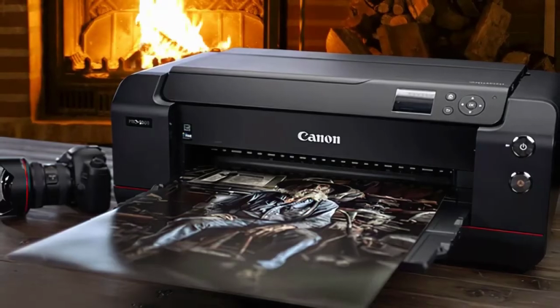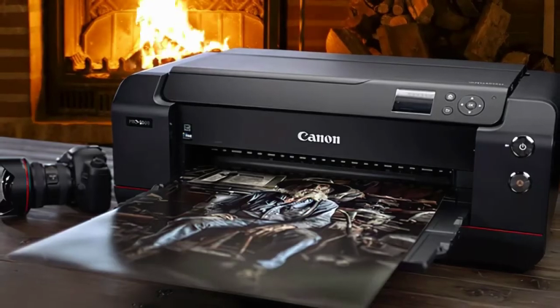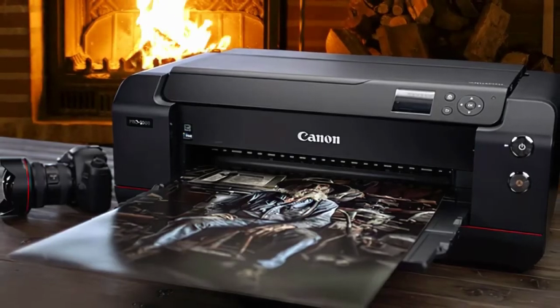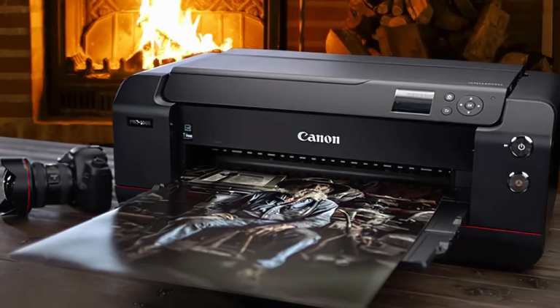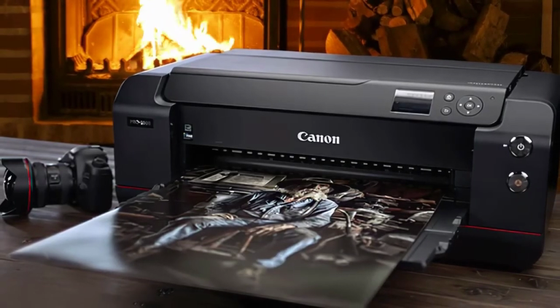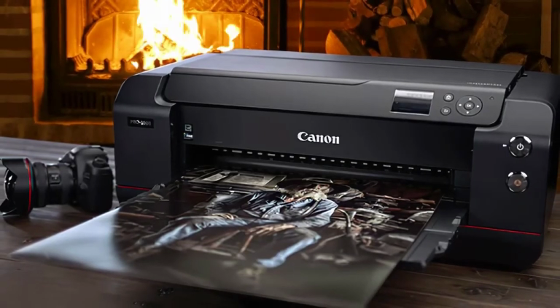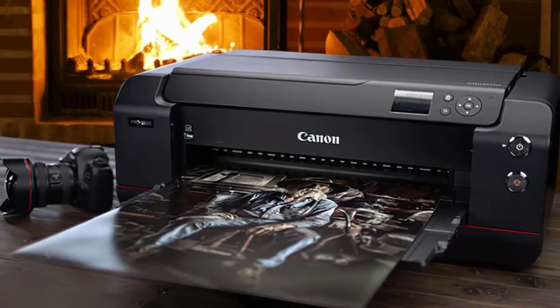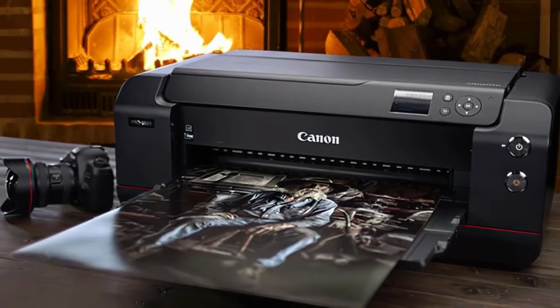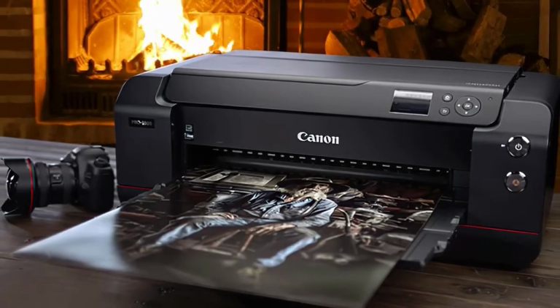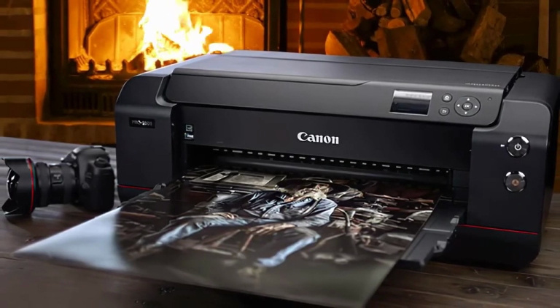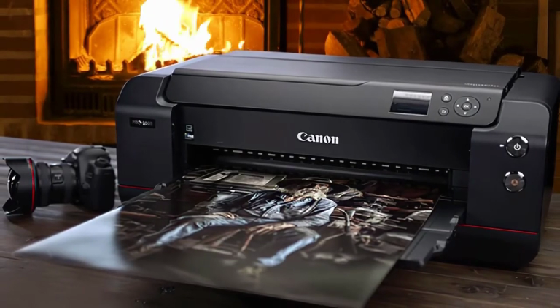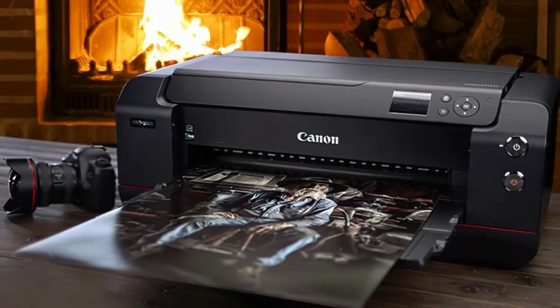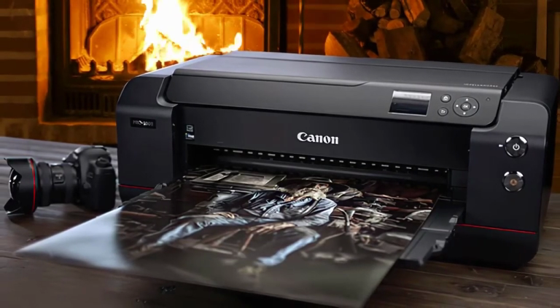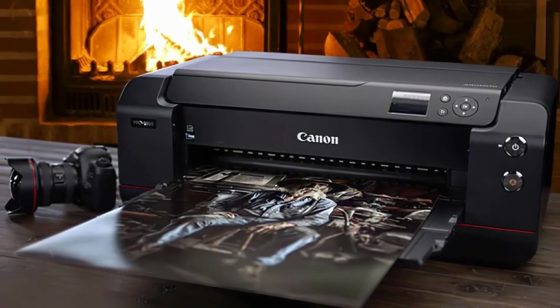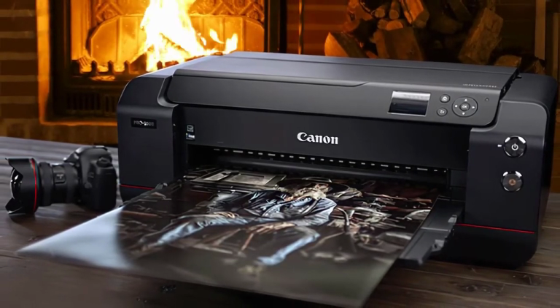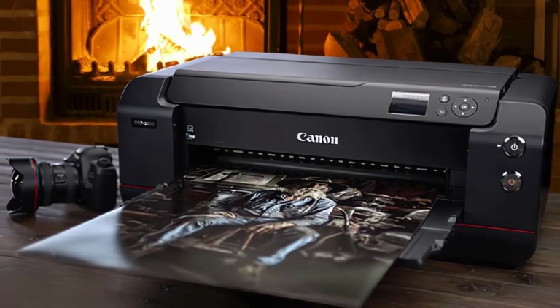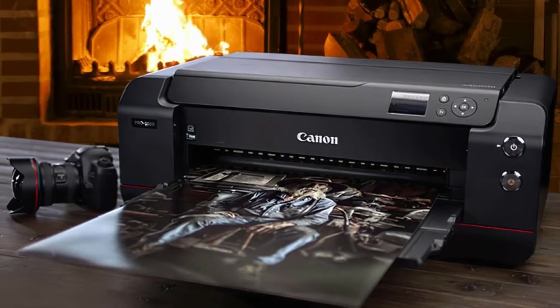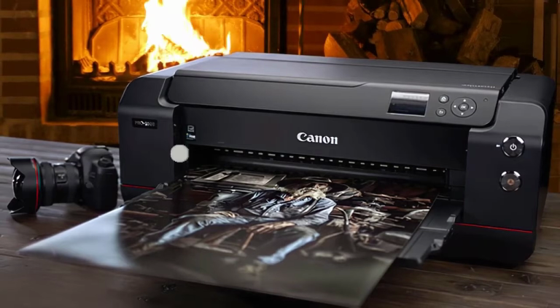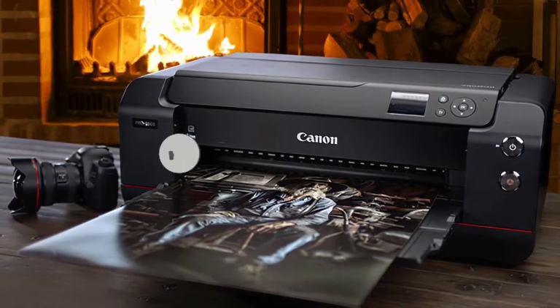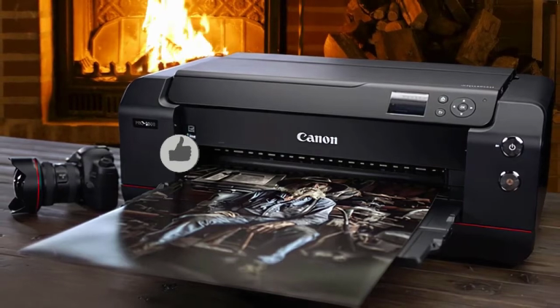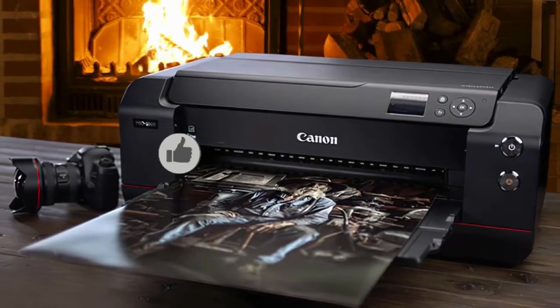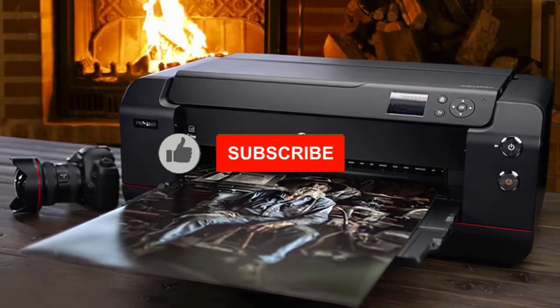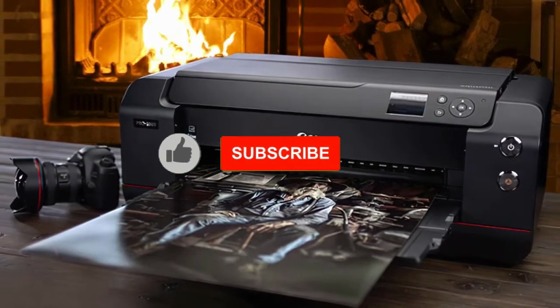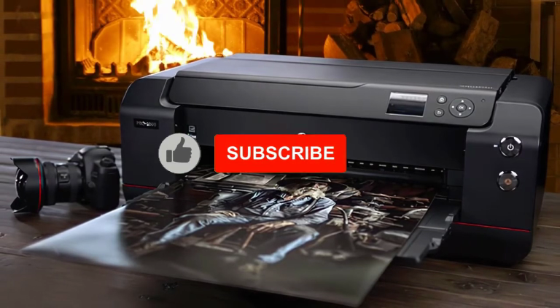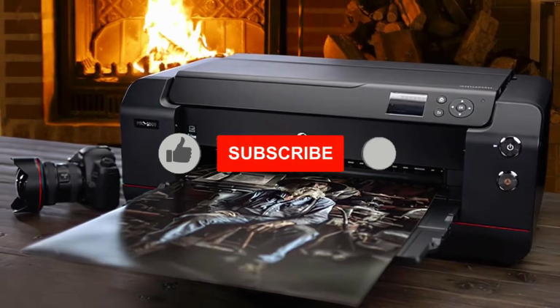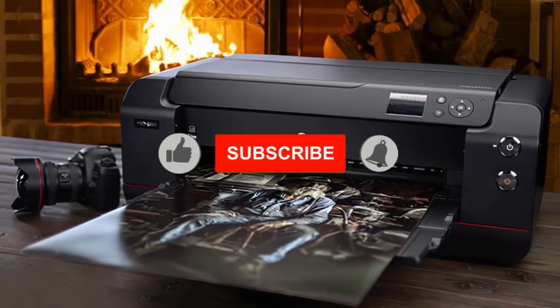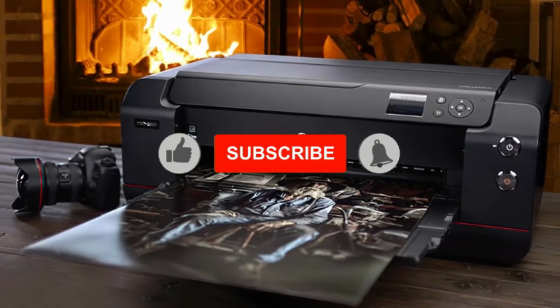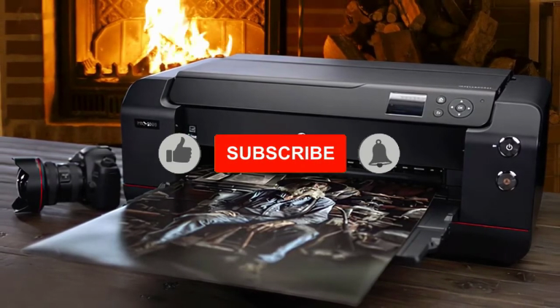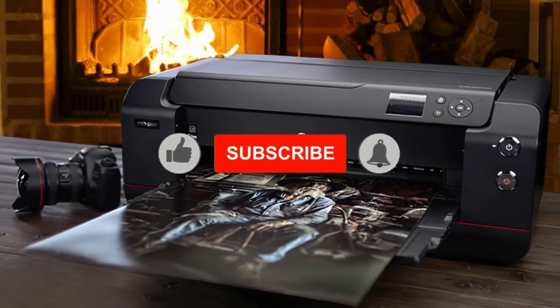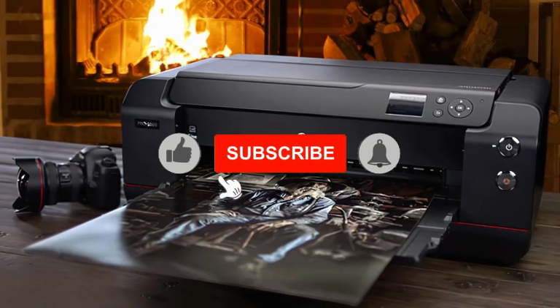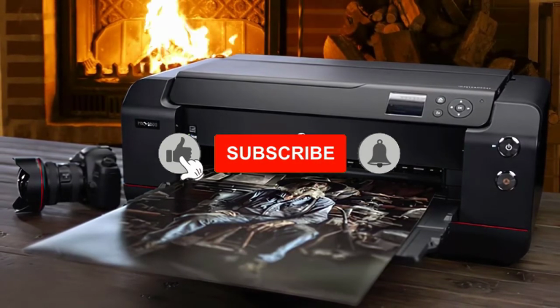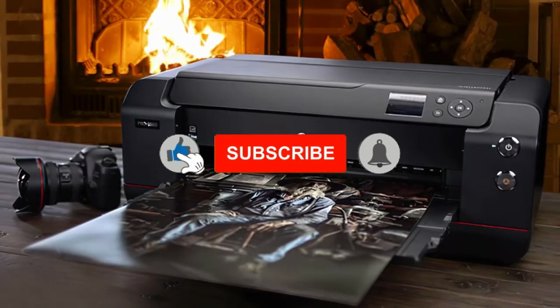While I would like to see the NFC Aura paper roll holder, it is still one of the most exceptional photo printers ever made.